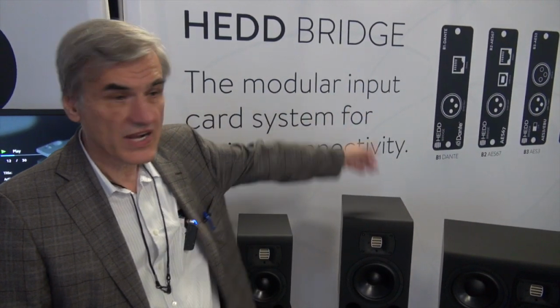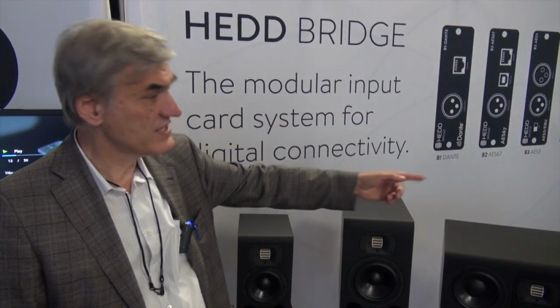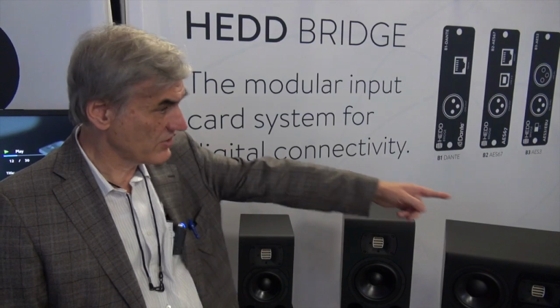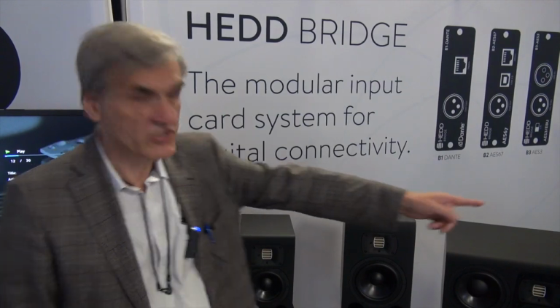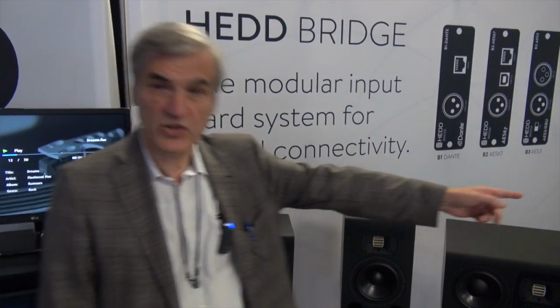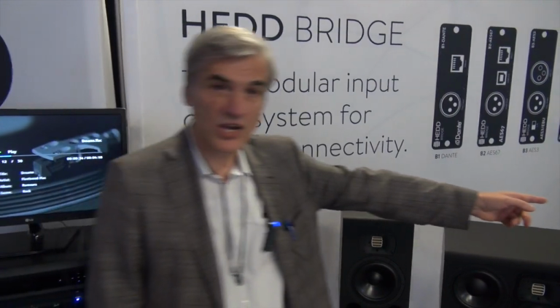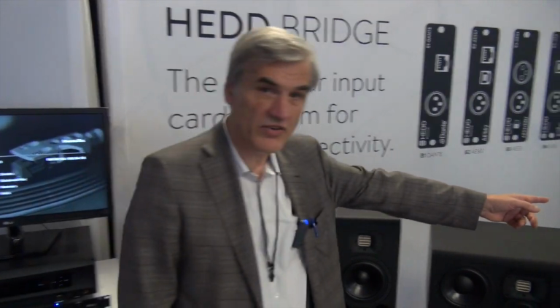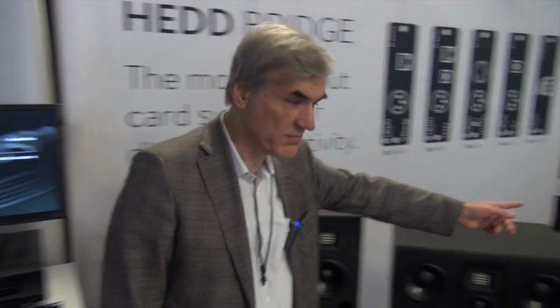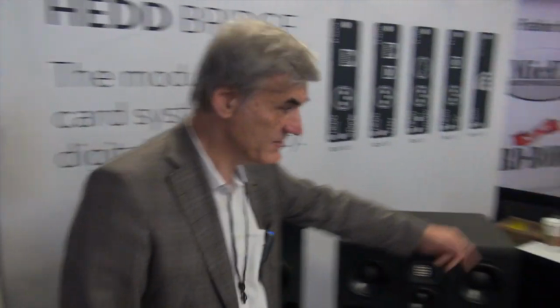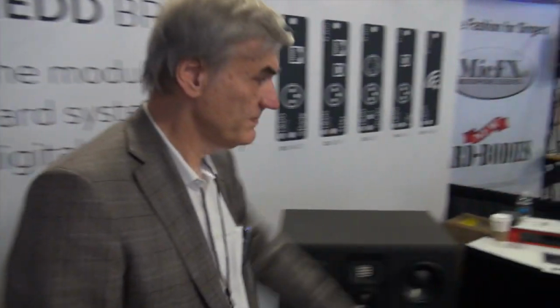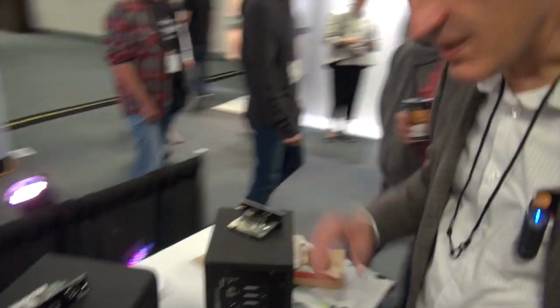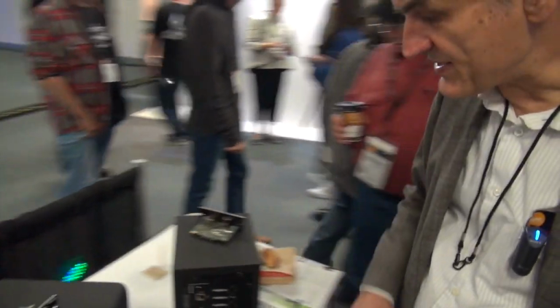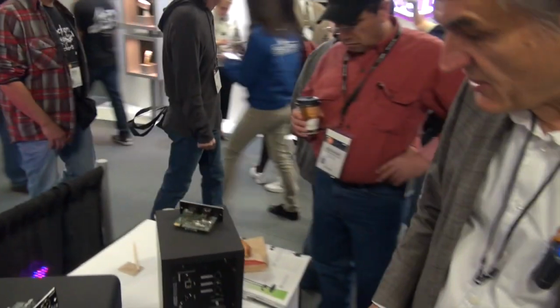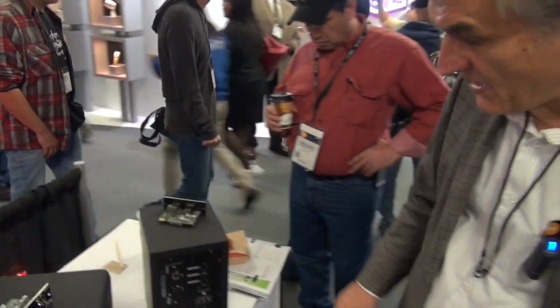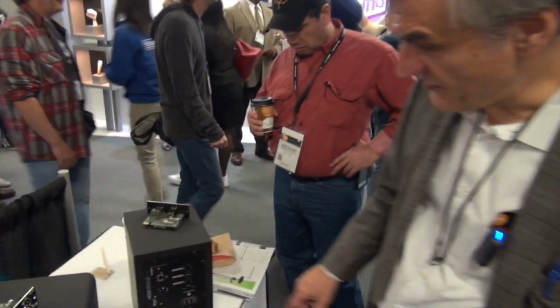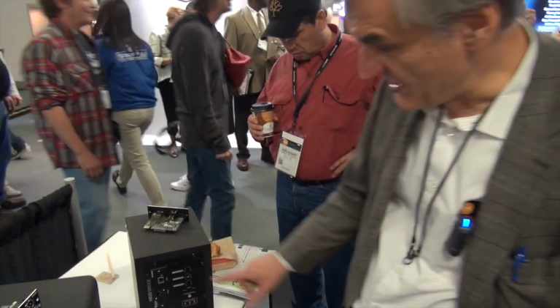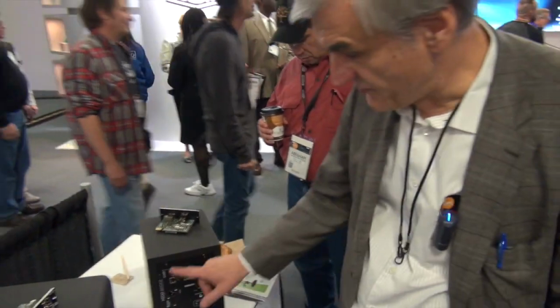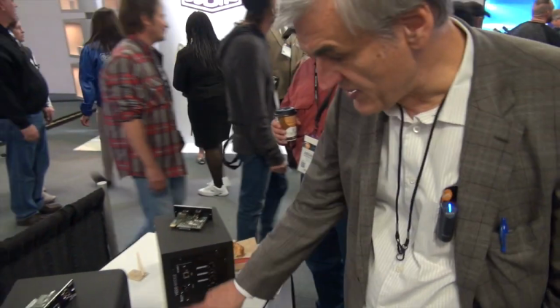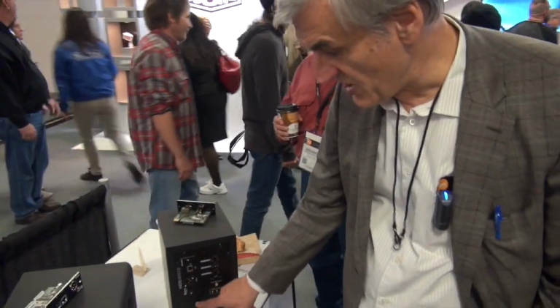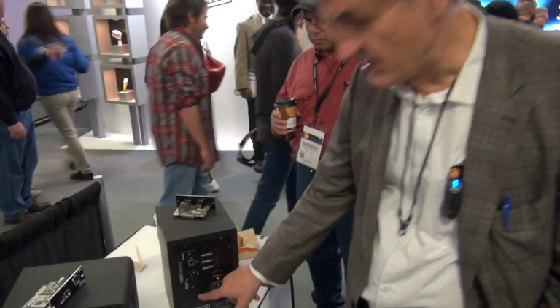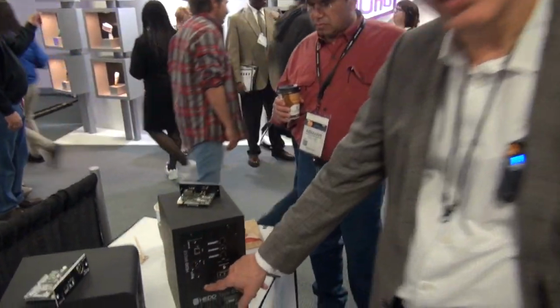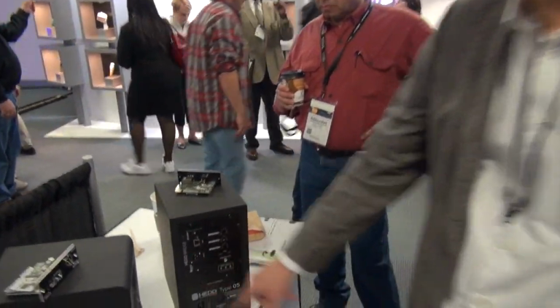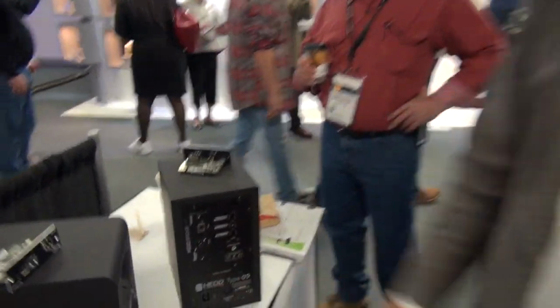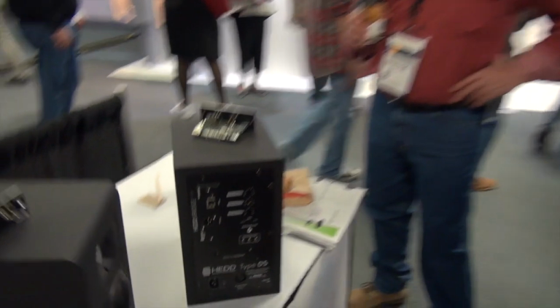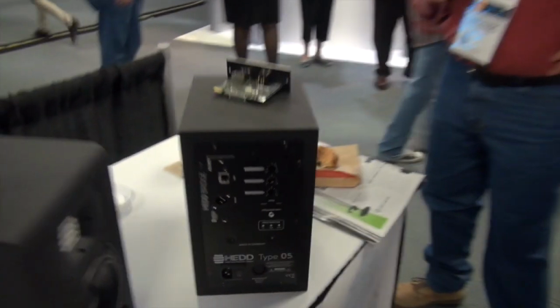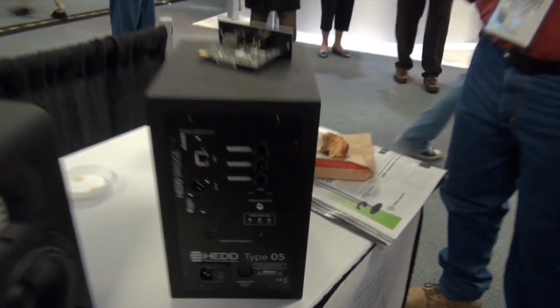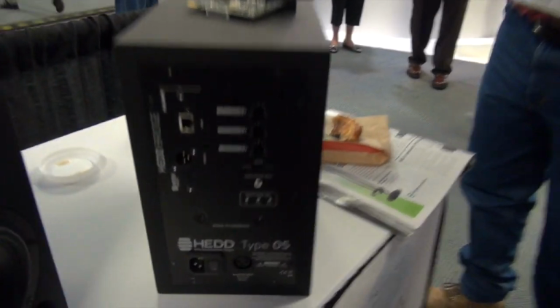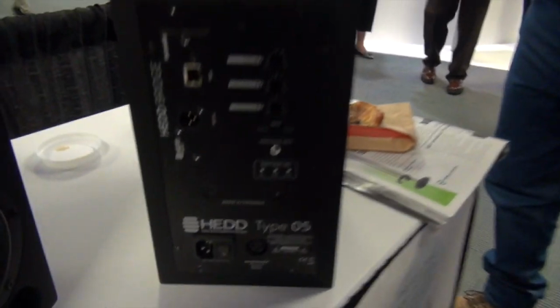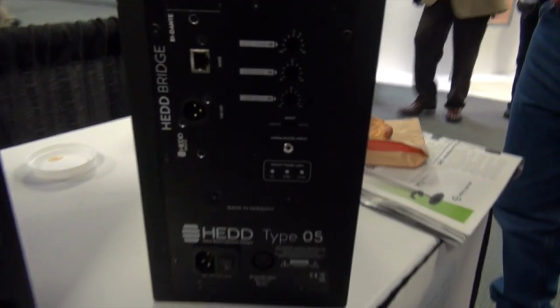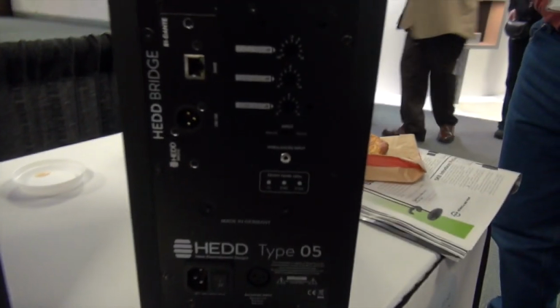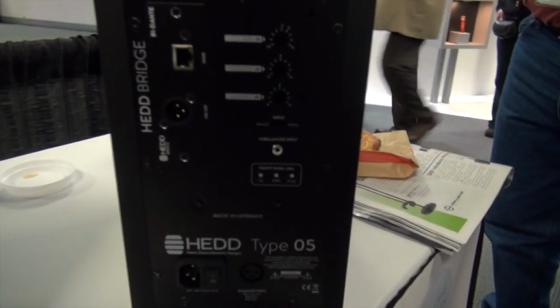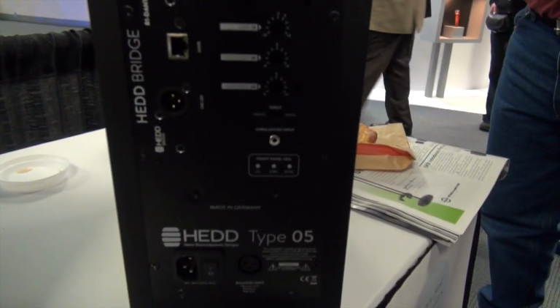Let's have a closer look over here. On the back side of the amplifiers you find a slot where you can insert different input cards.